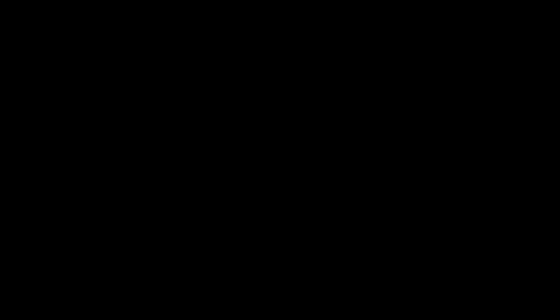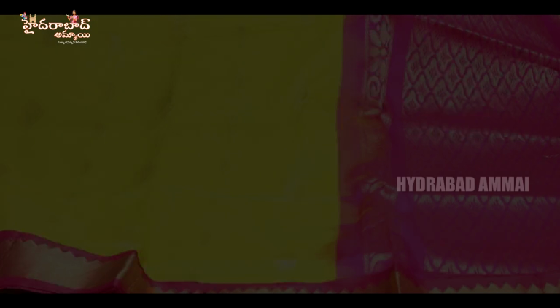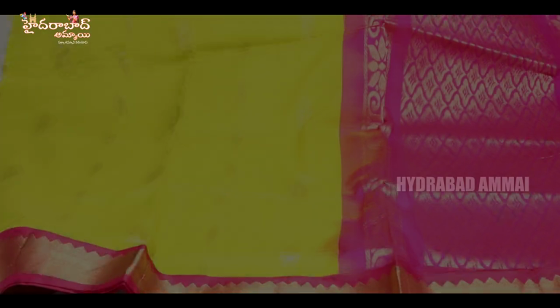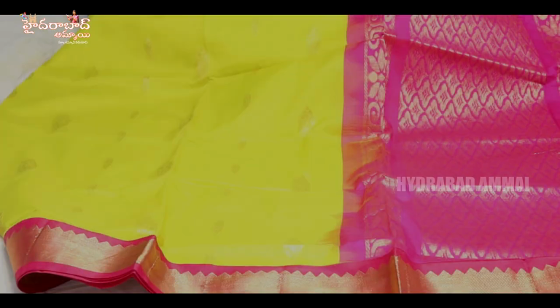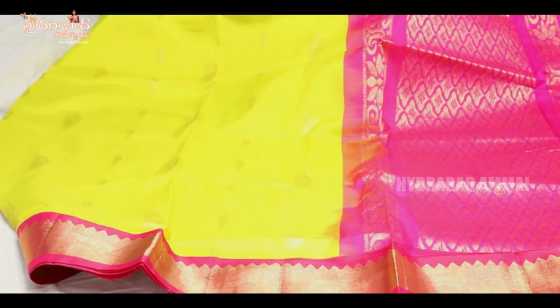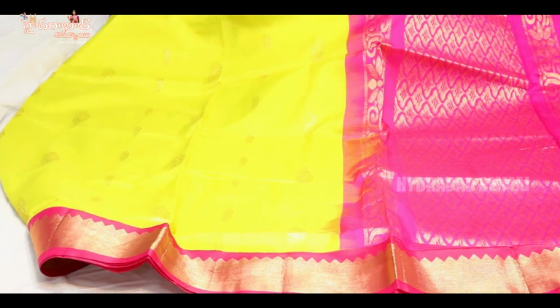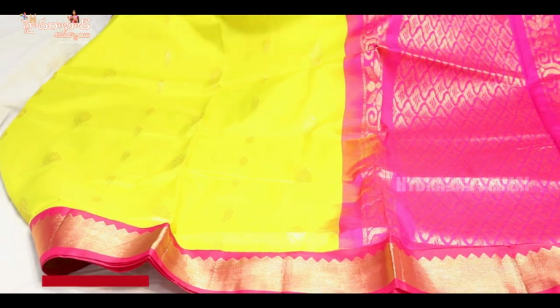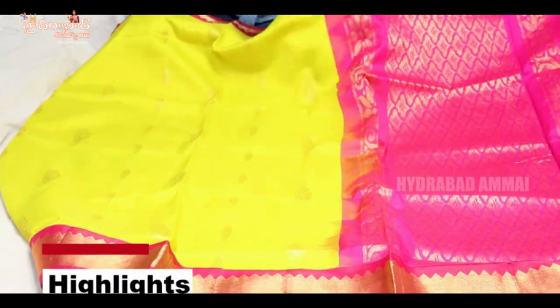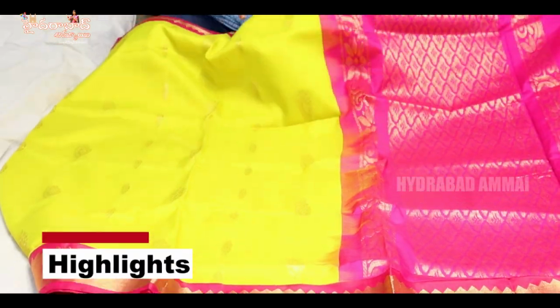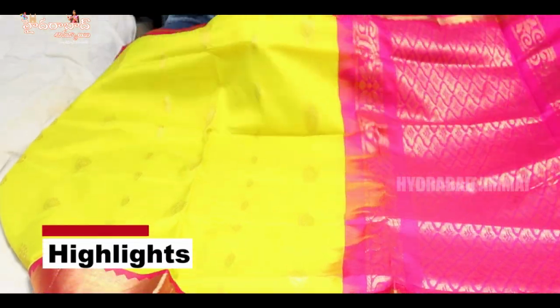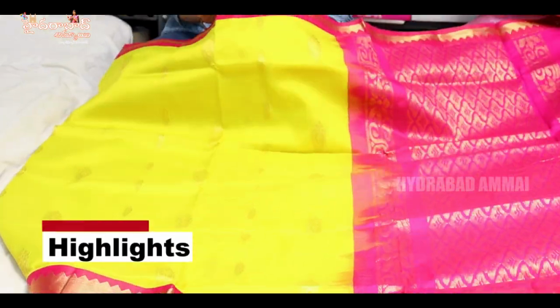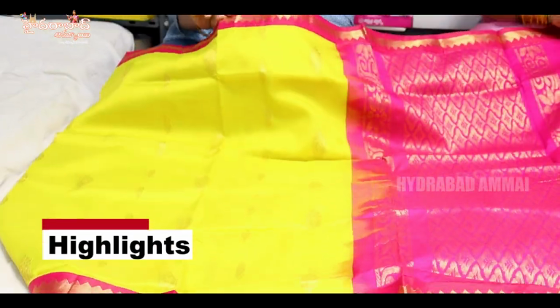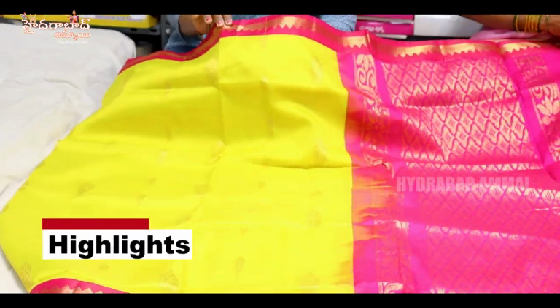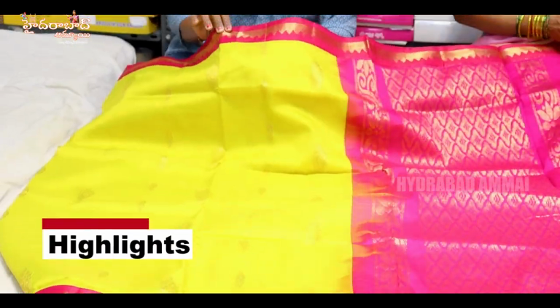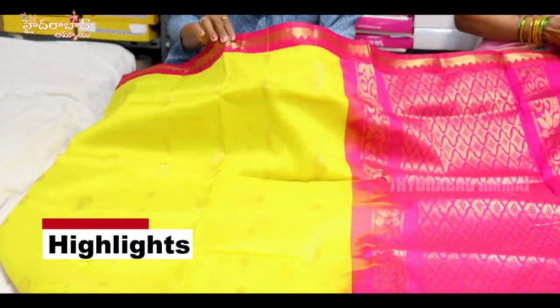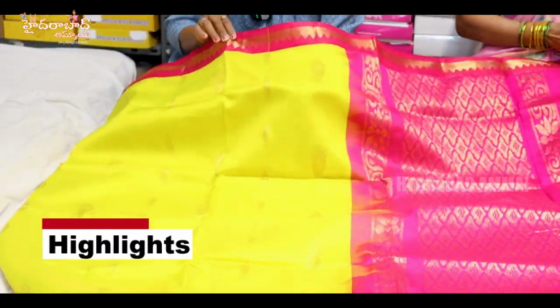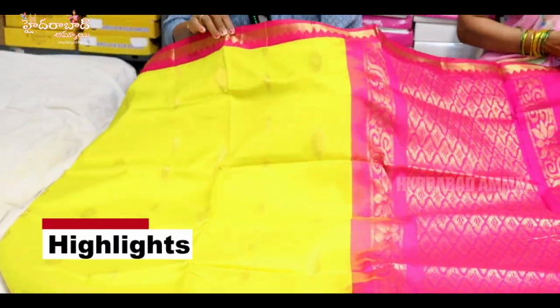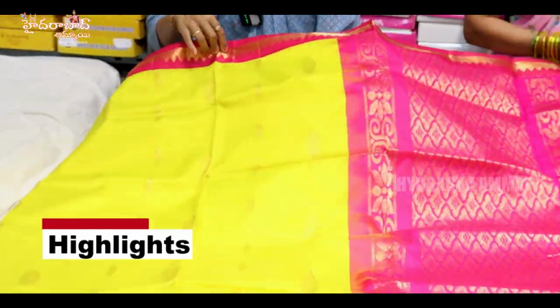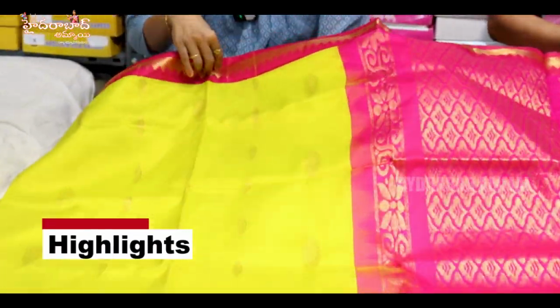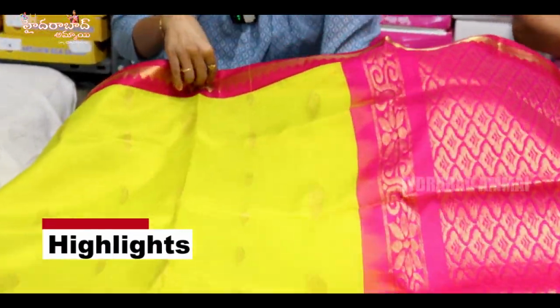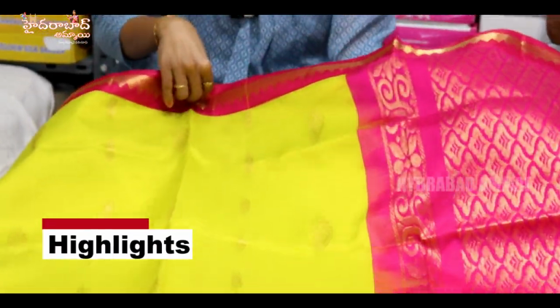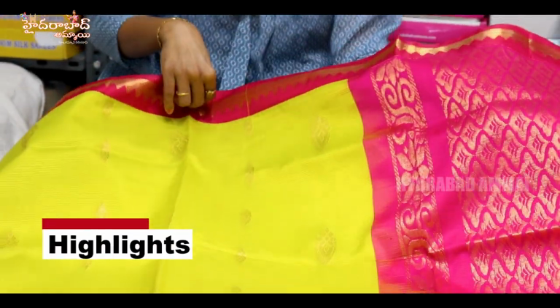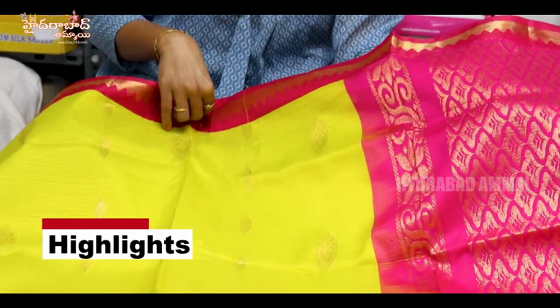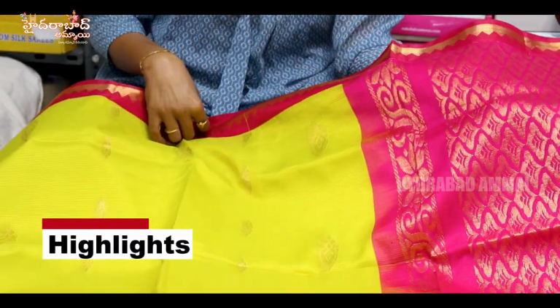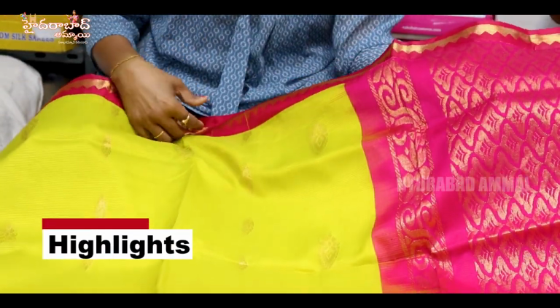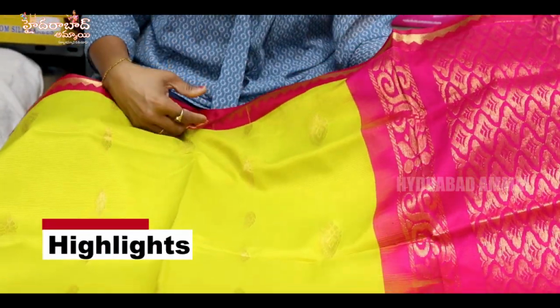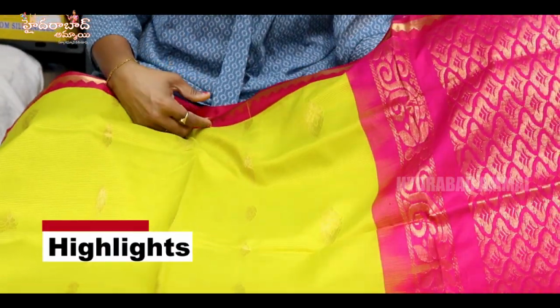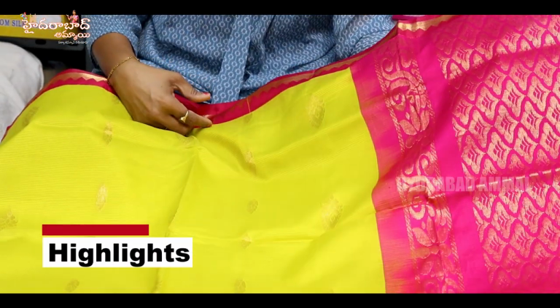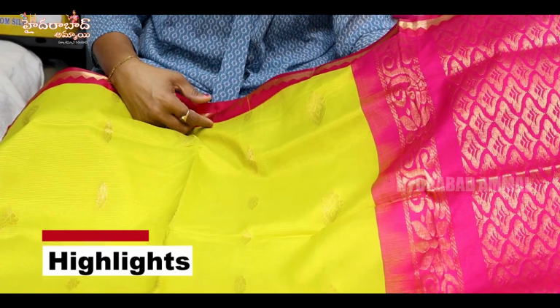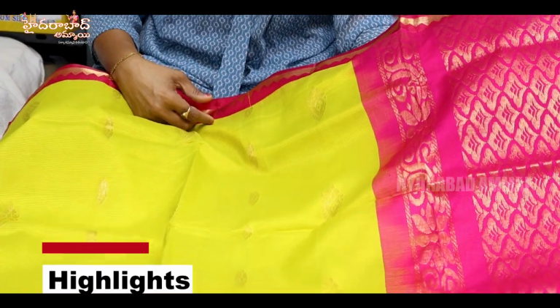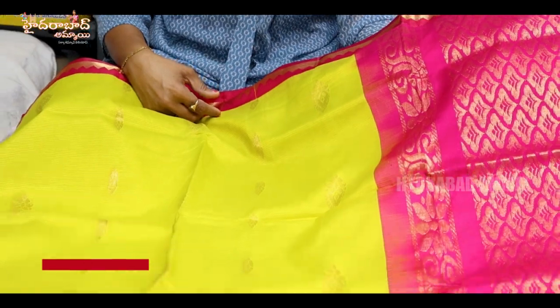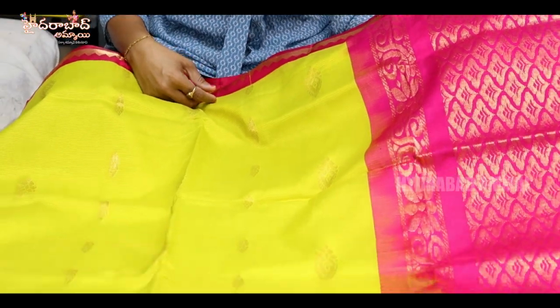There is a temple design in the pink border. There is a bridge and a plain blouse.